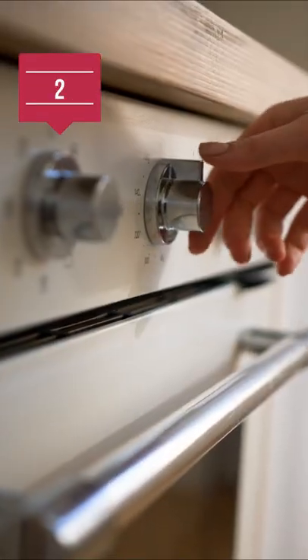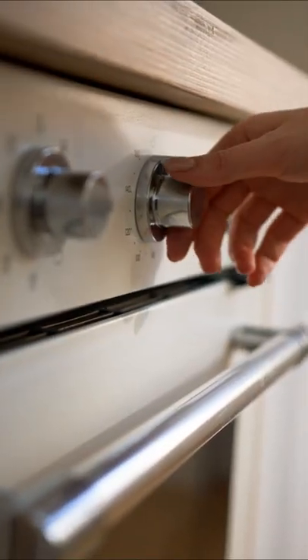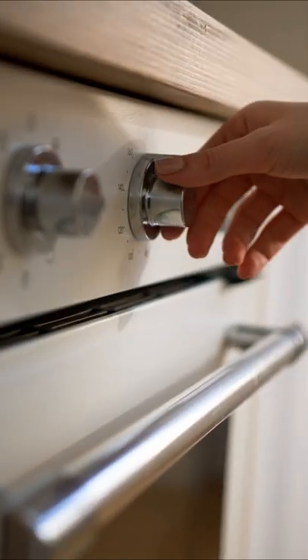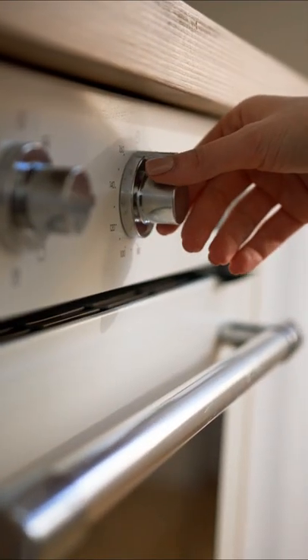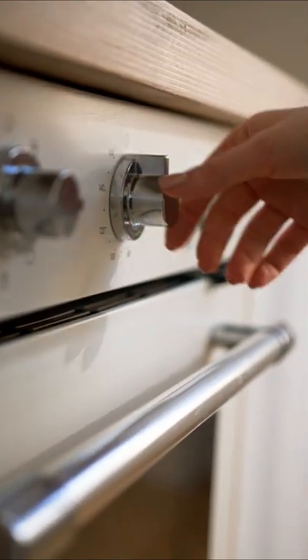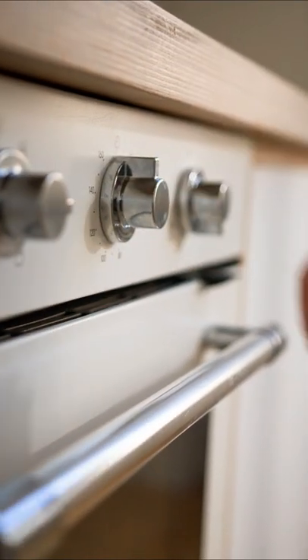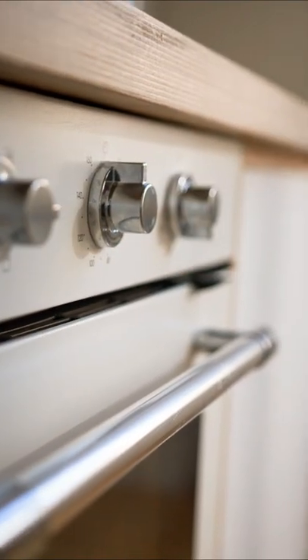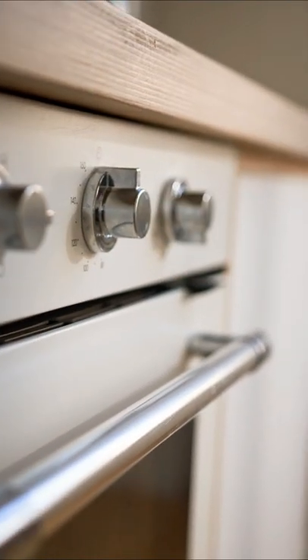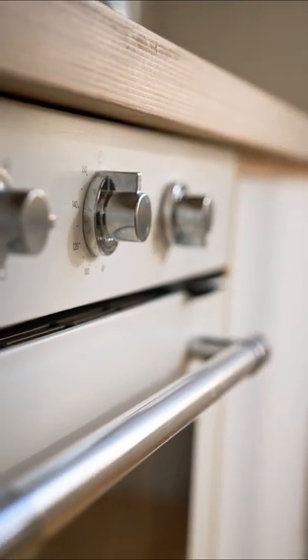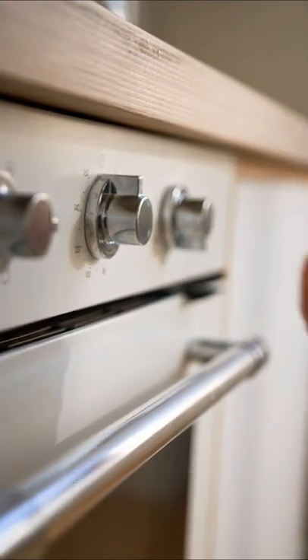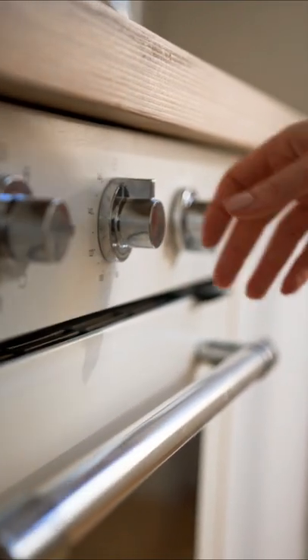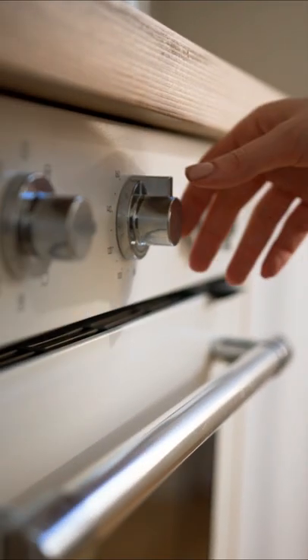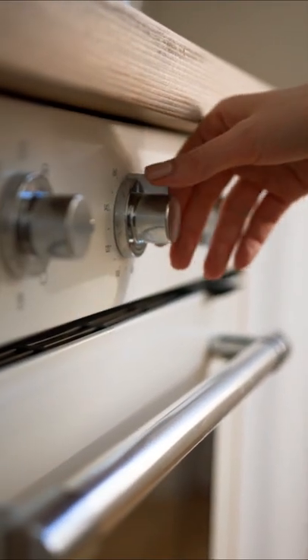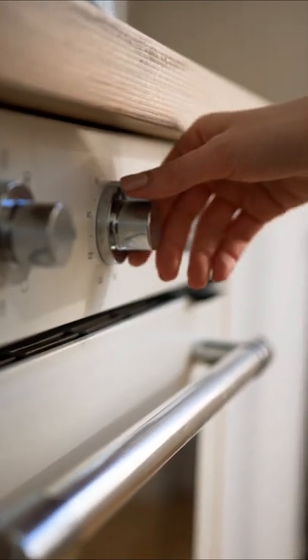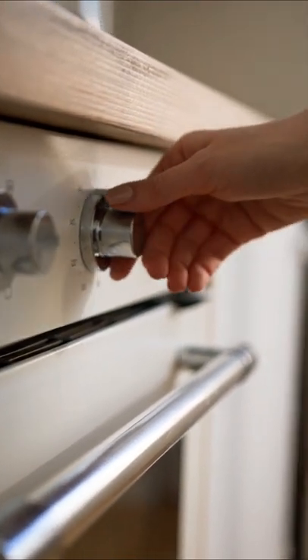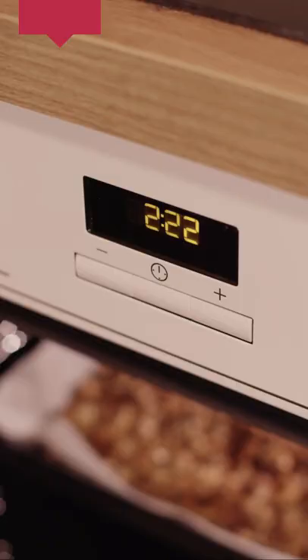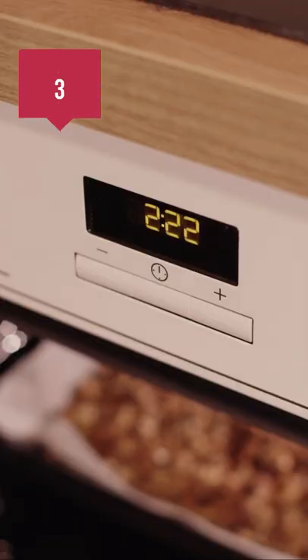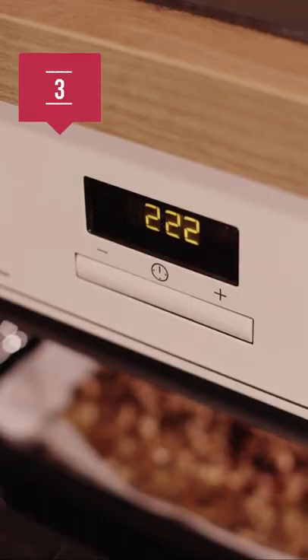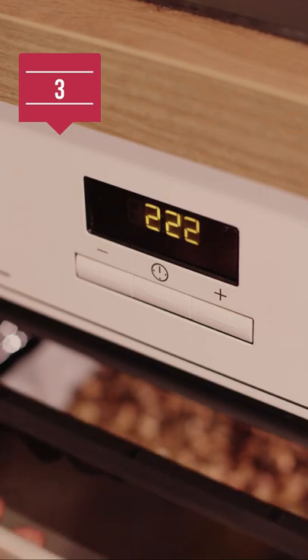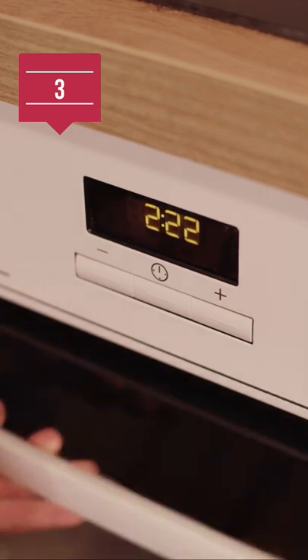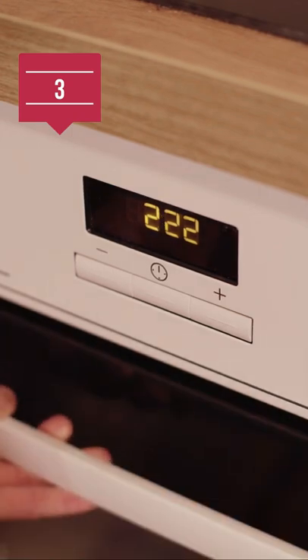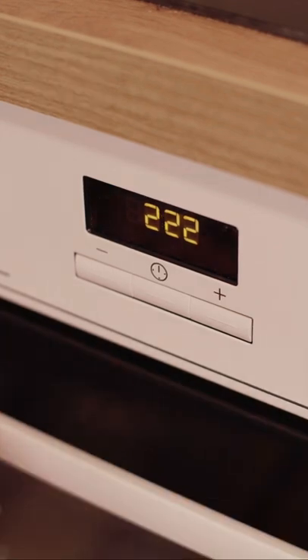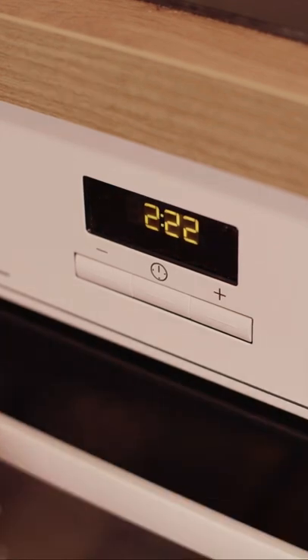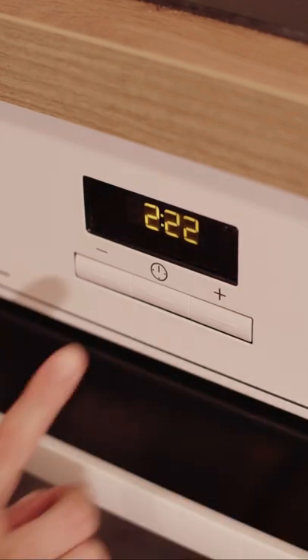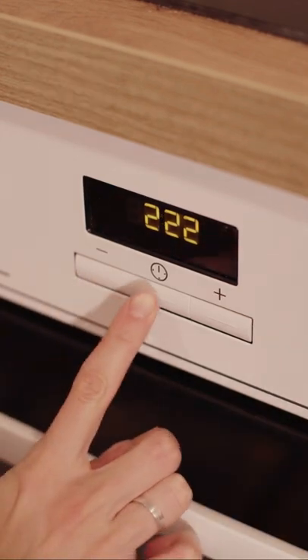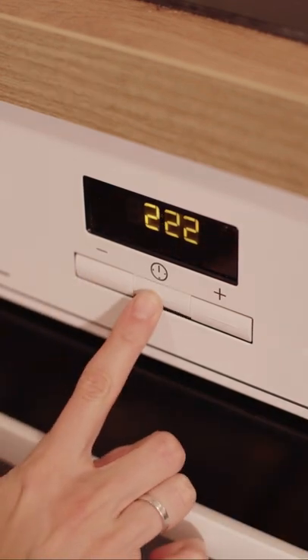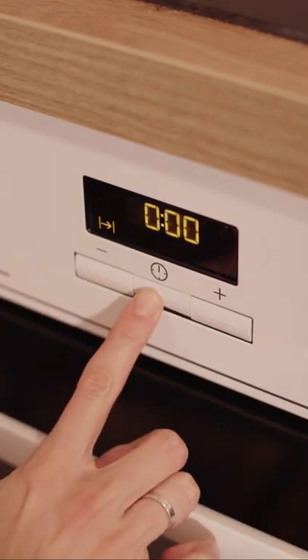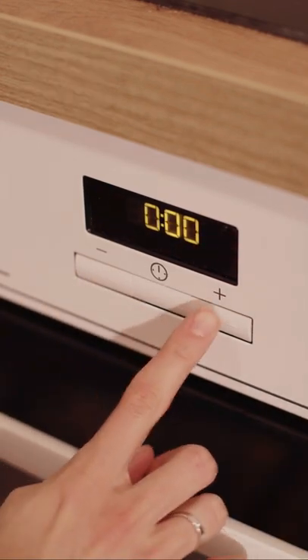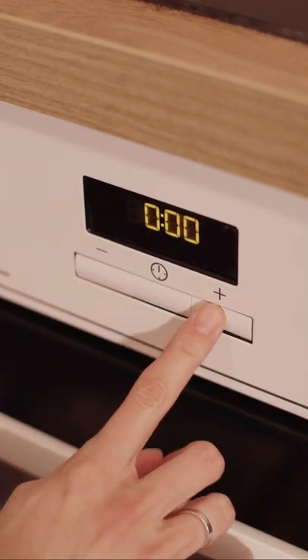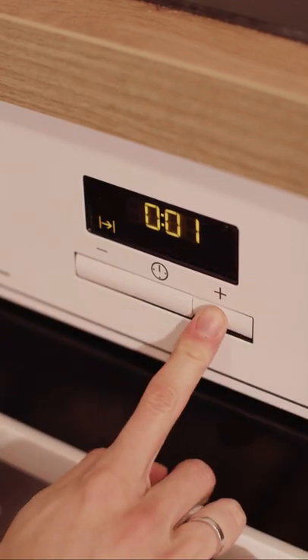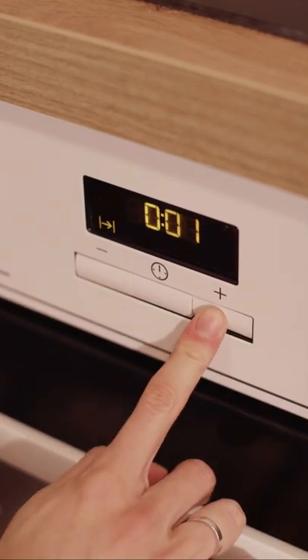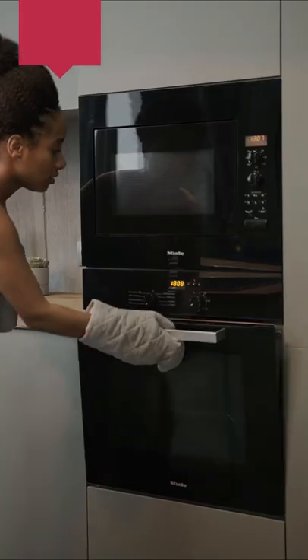2. Auto function: Make sure it must have auto cook menus. 3. Voltage: Higher the voltage, the faster your food cooks.